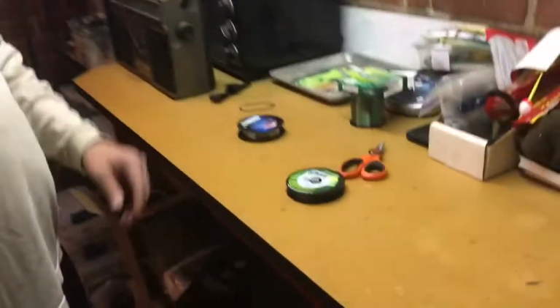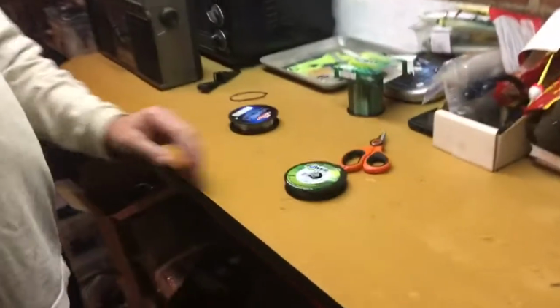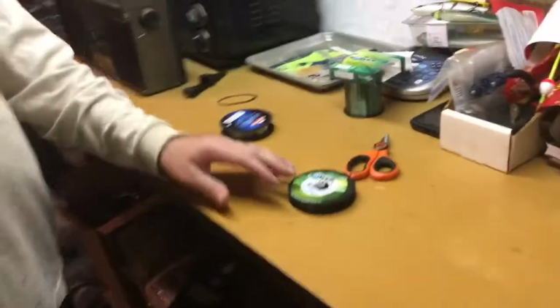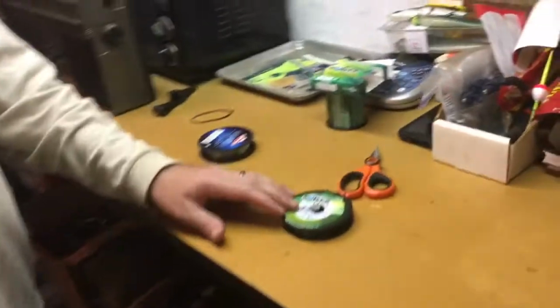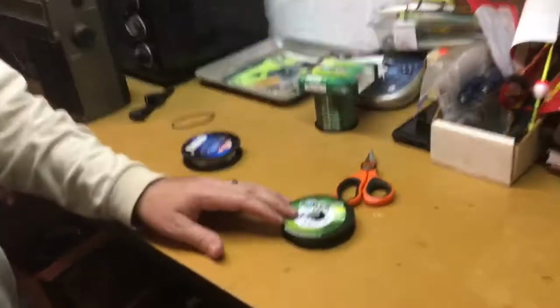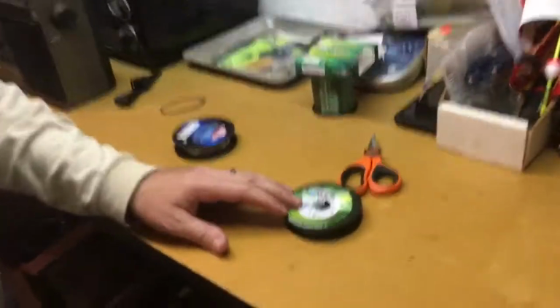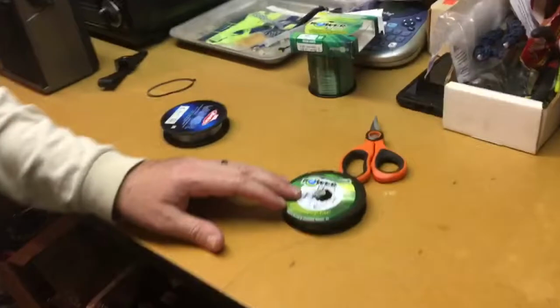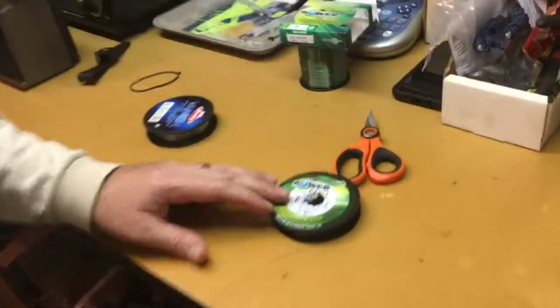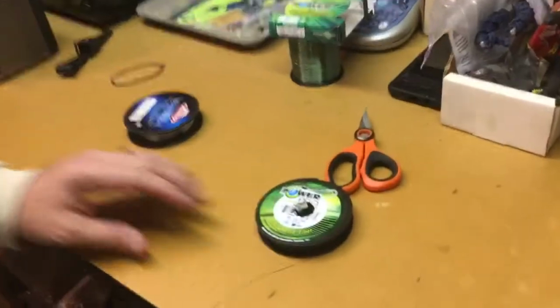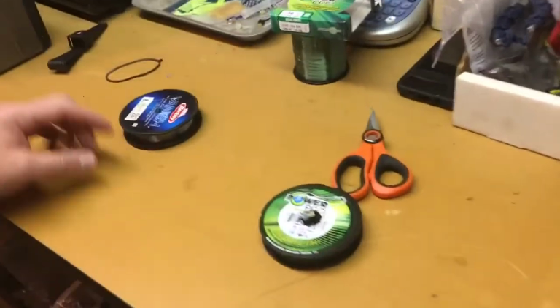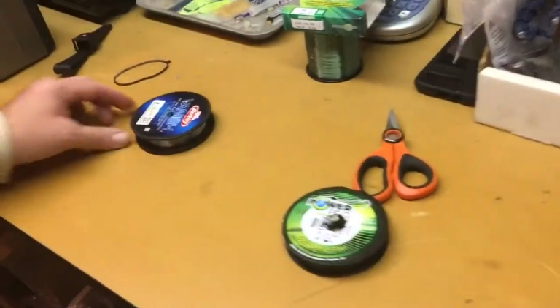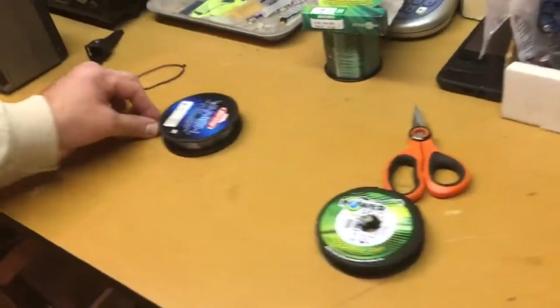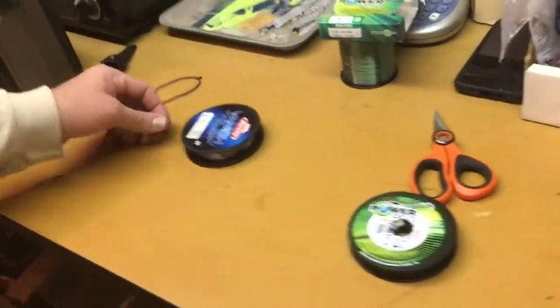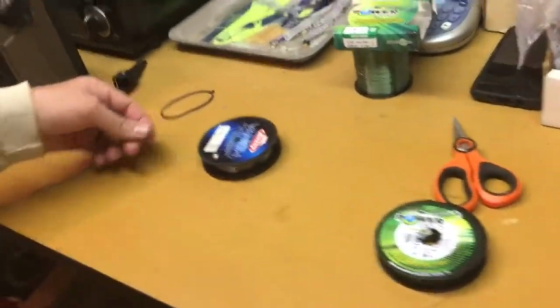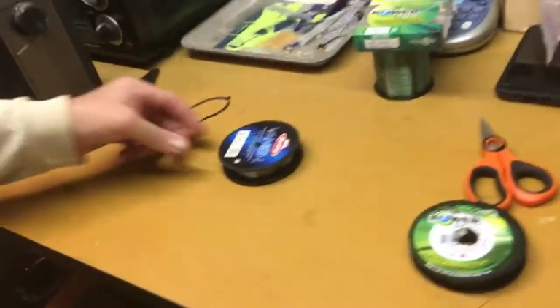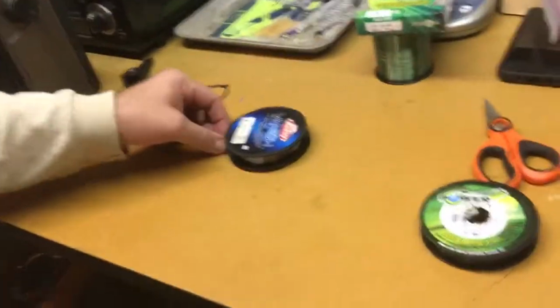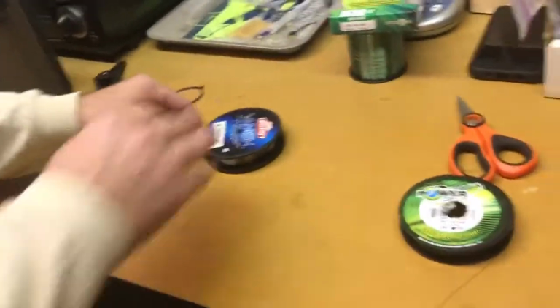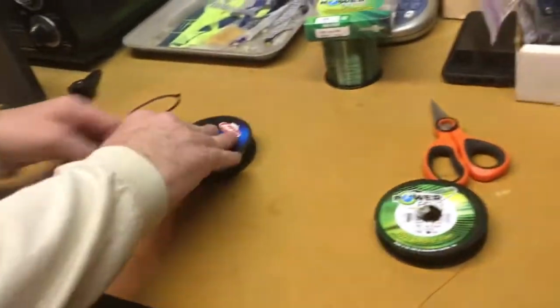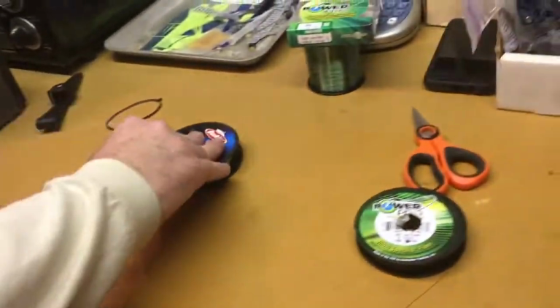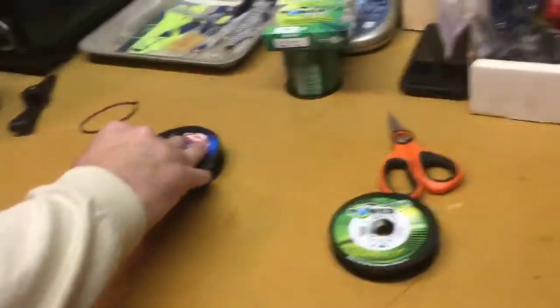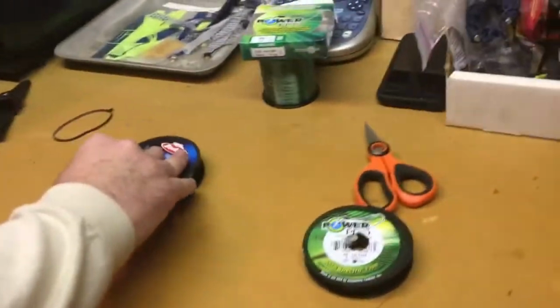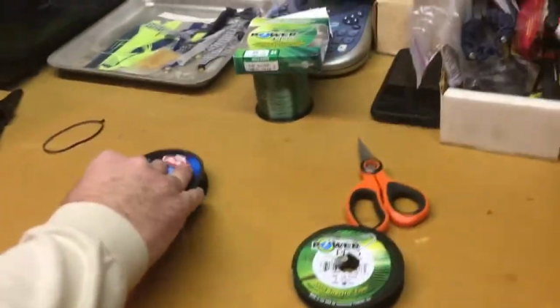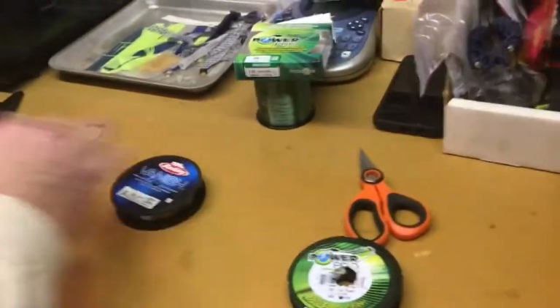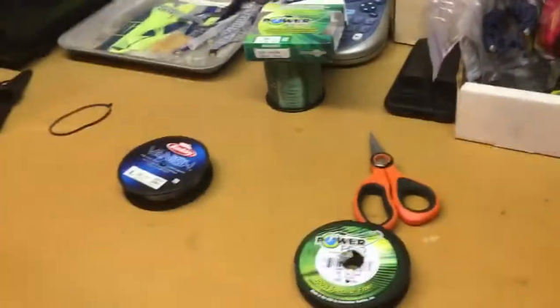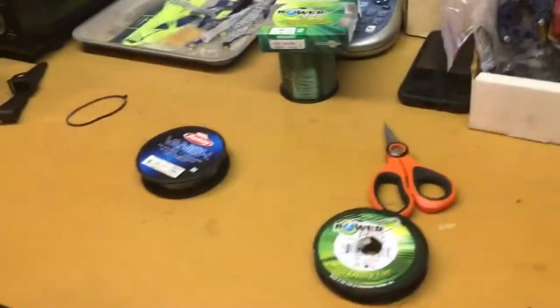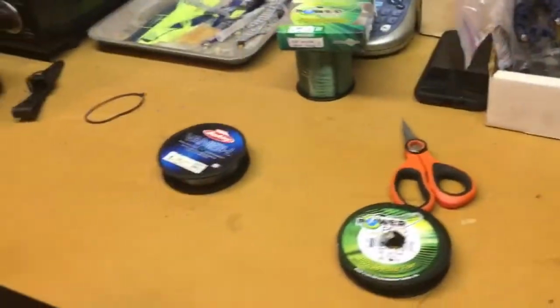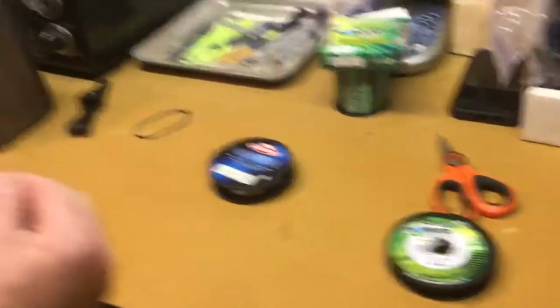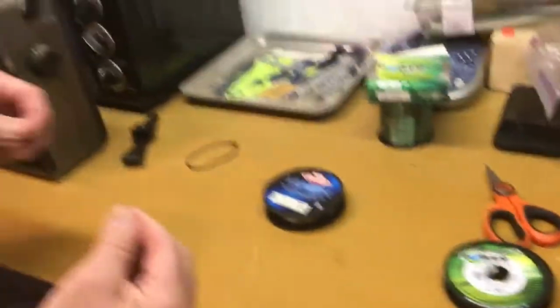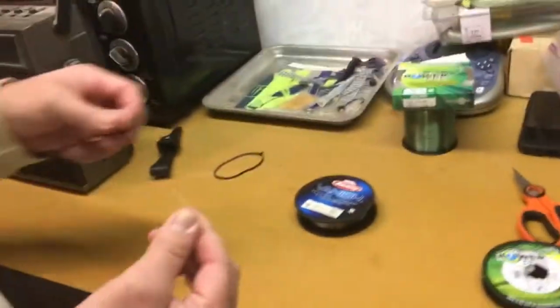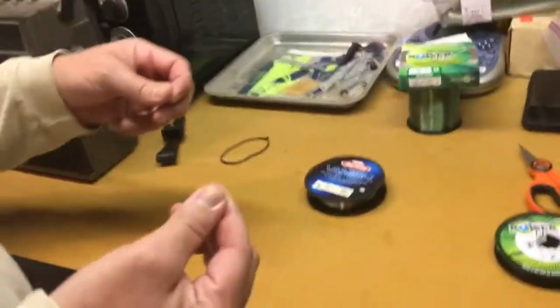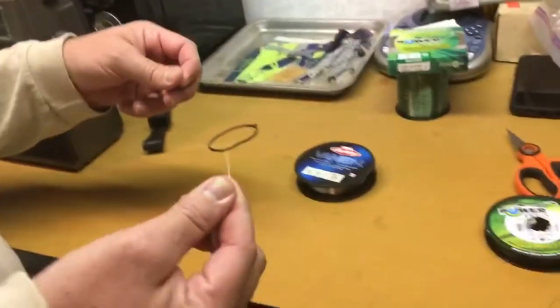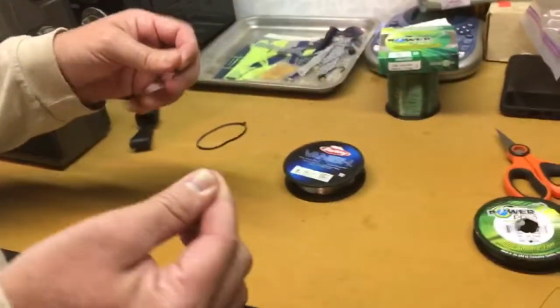We've got some PowerPro braid, some fluorocarbon — eight-pound test is what I like to throw.